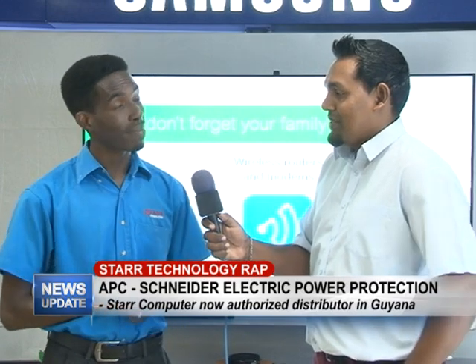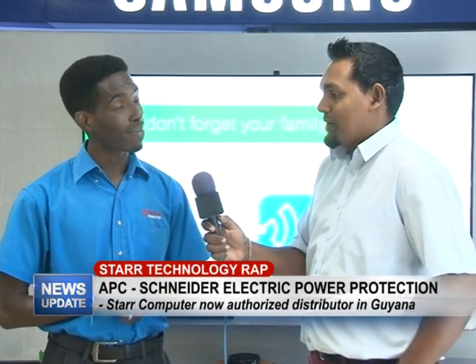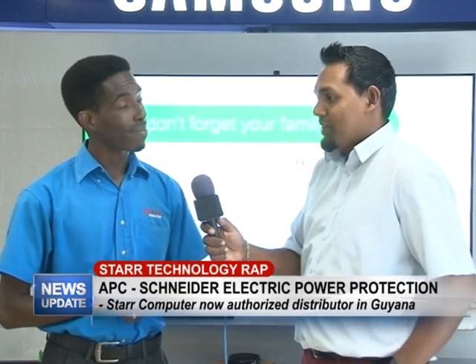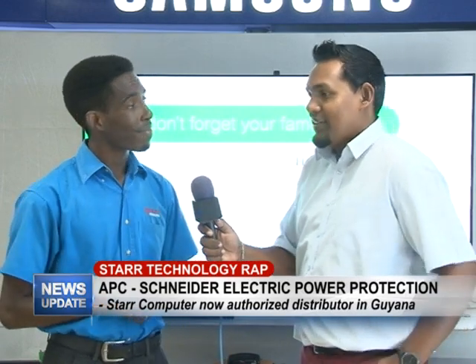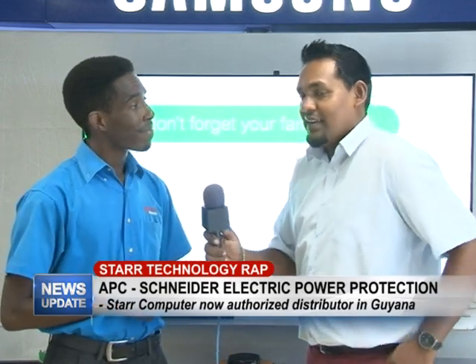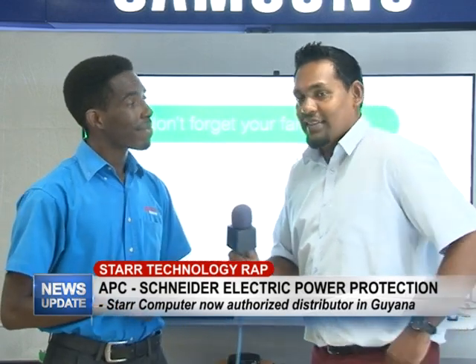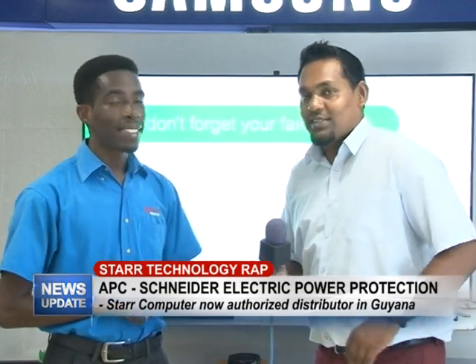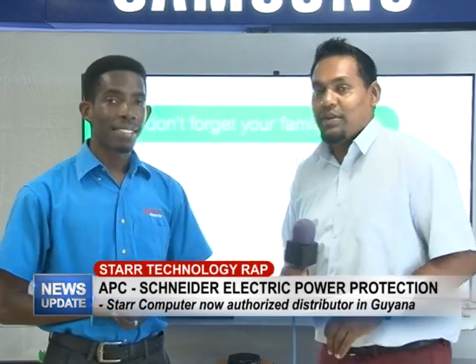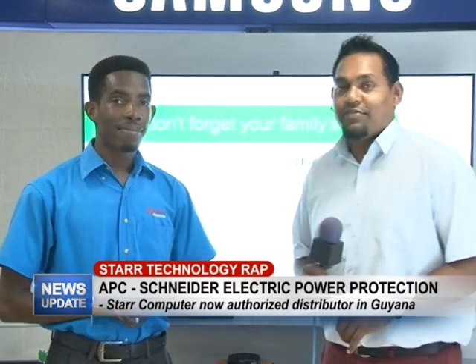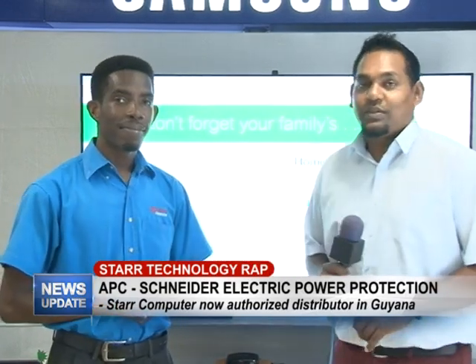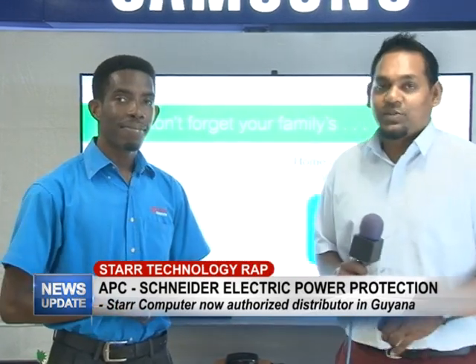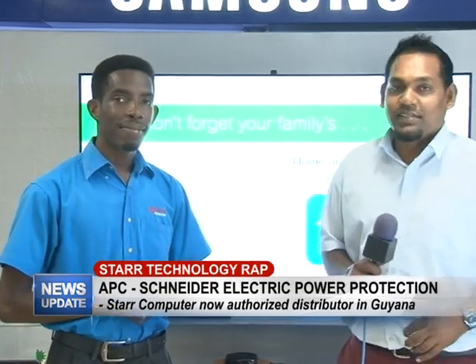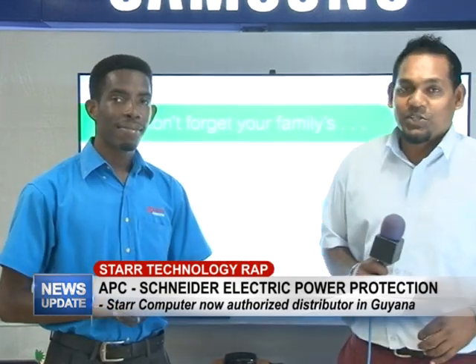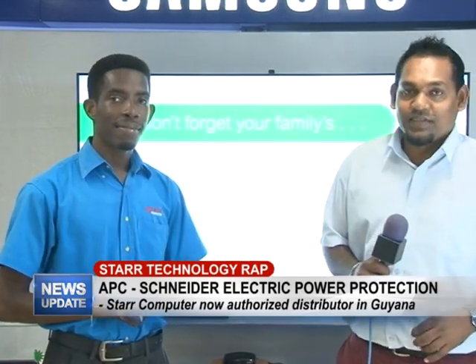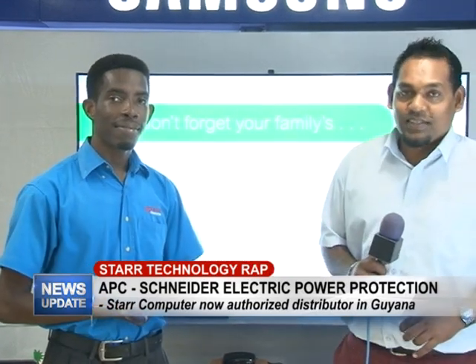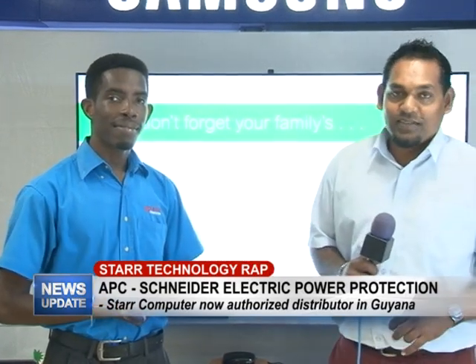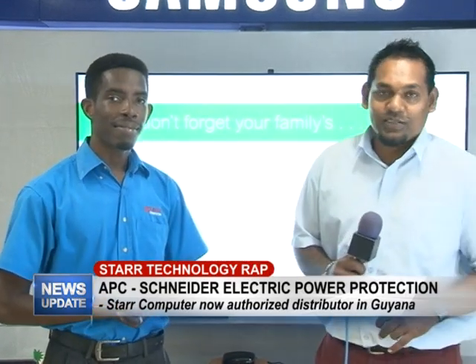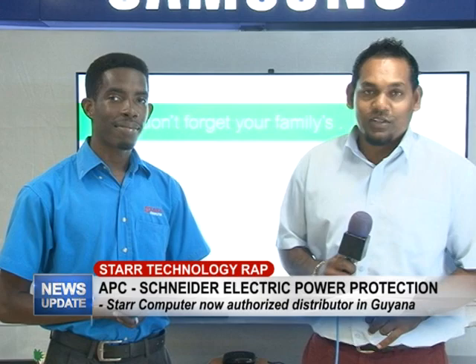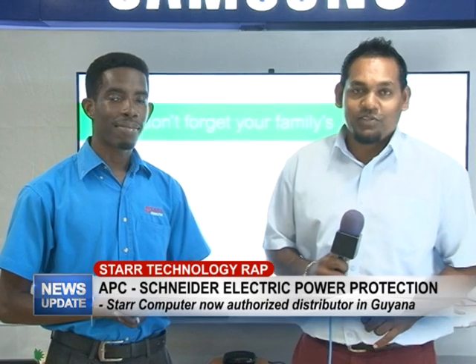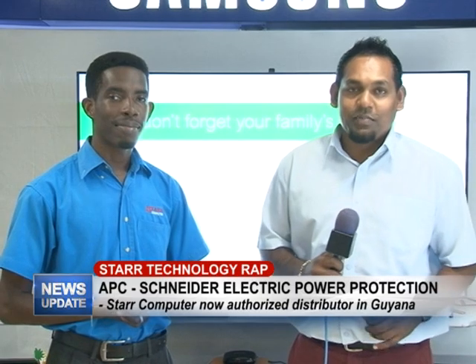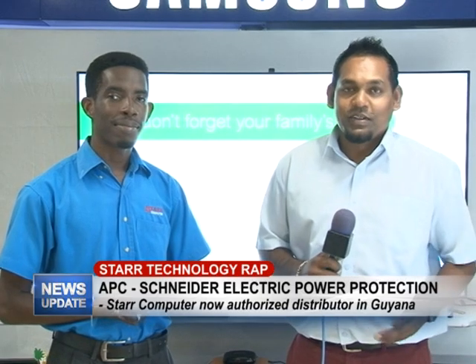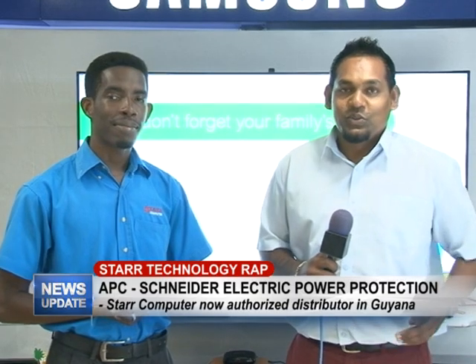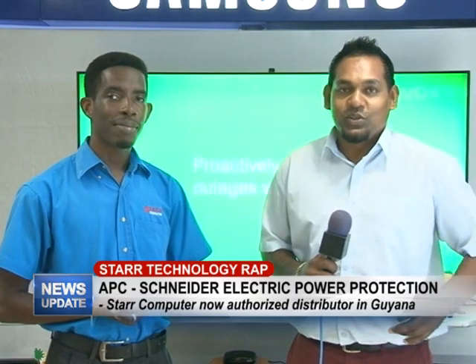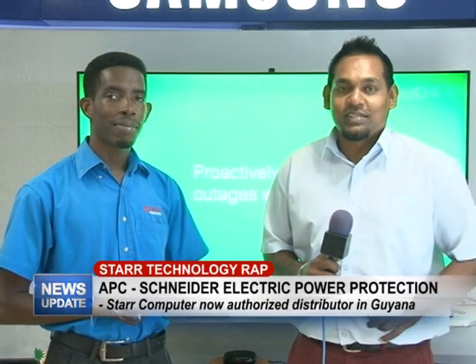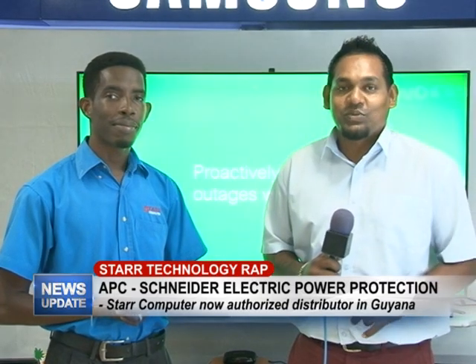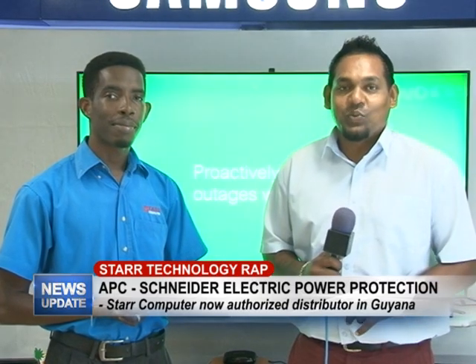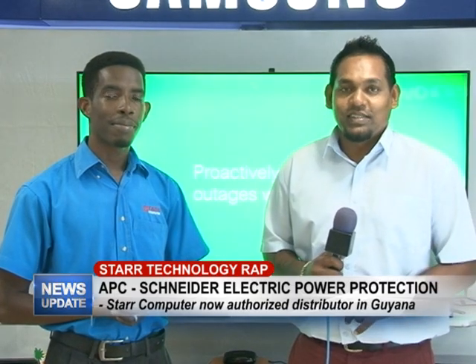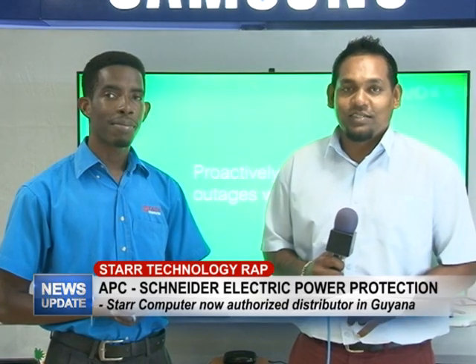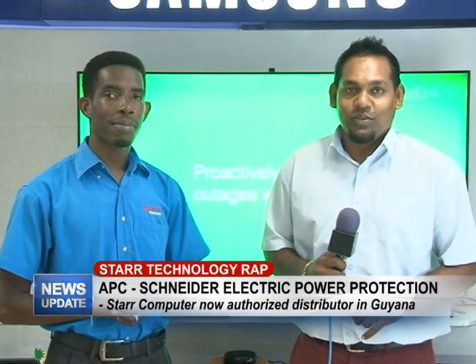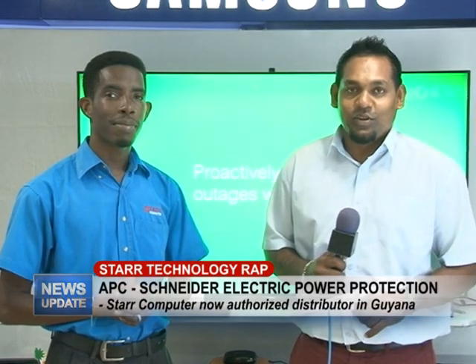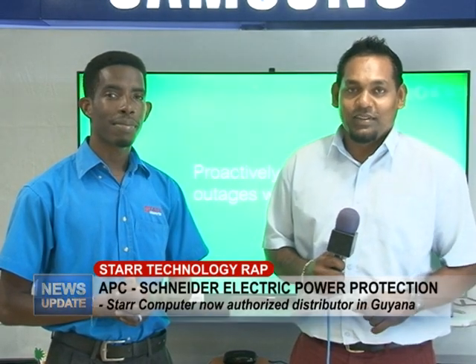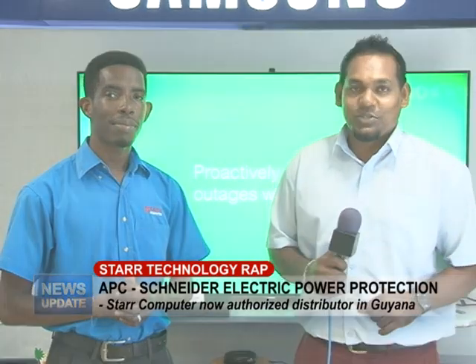Thank you Yannick, and that's all we have for you in this week's edition of Star Technology Wrap. Do join us next week Wednesday for another edition.